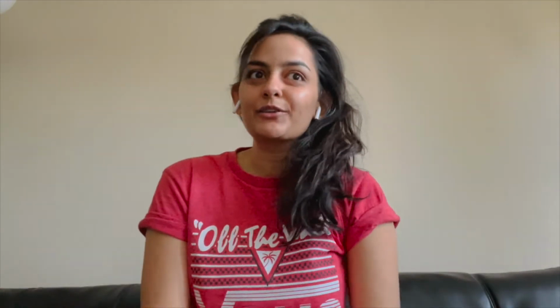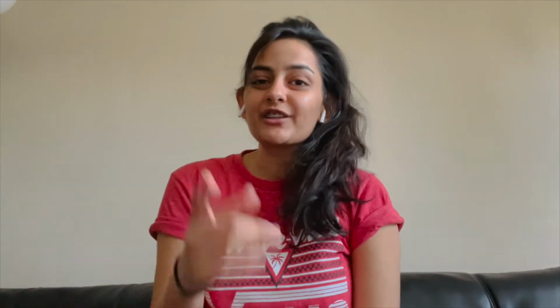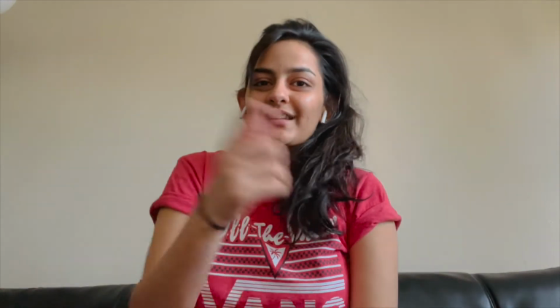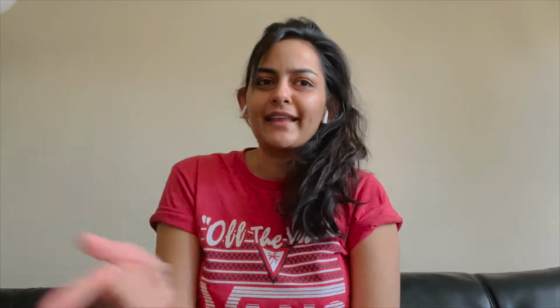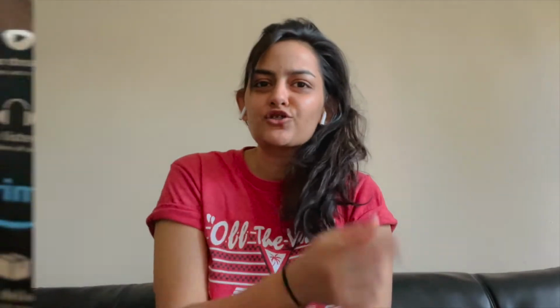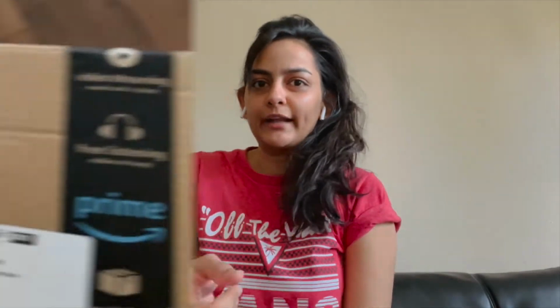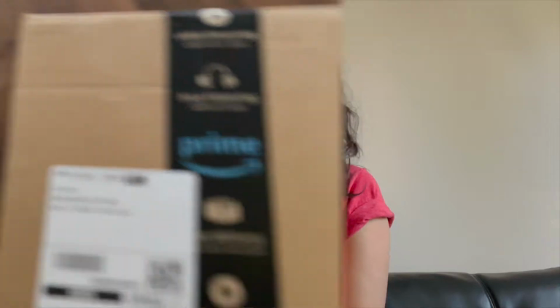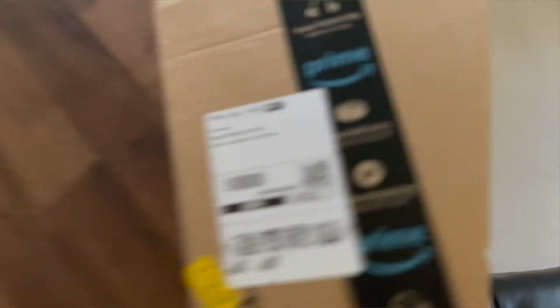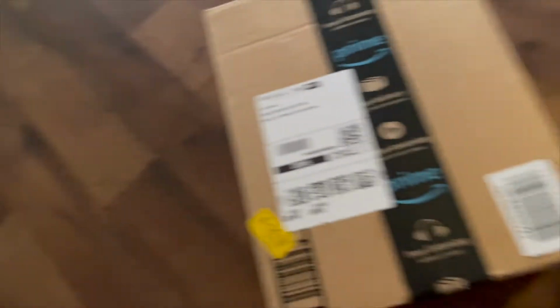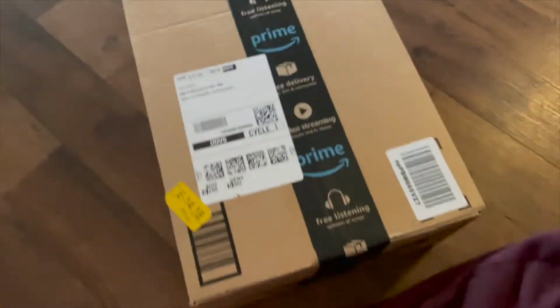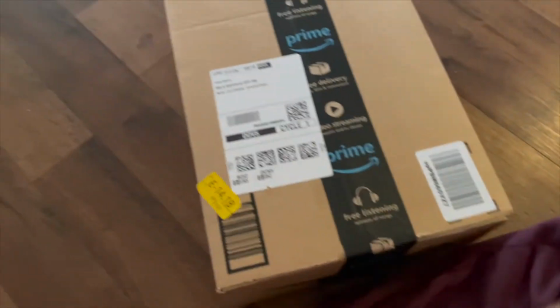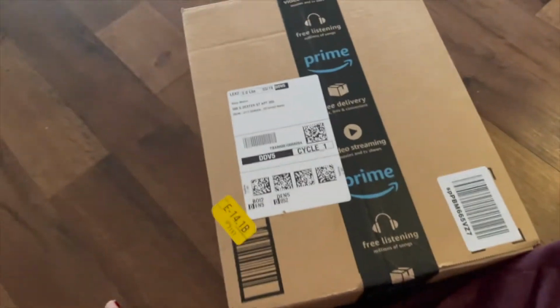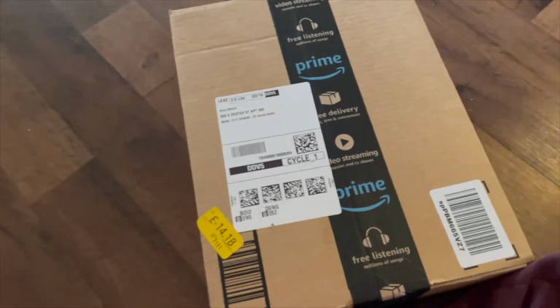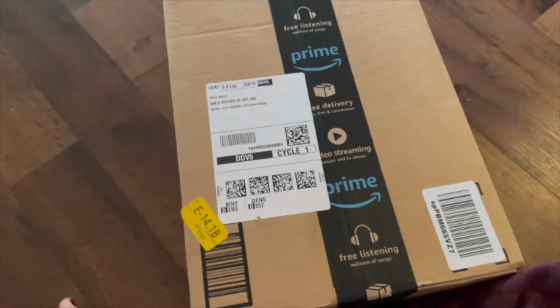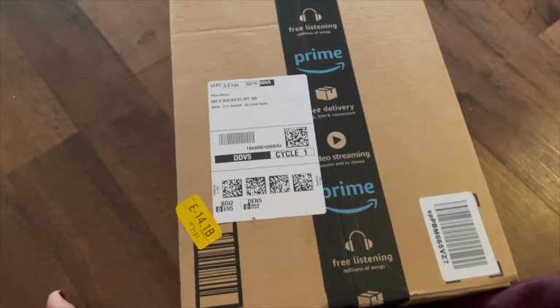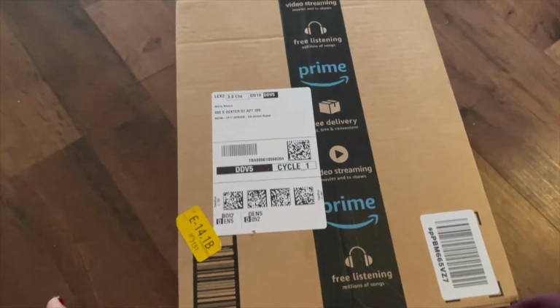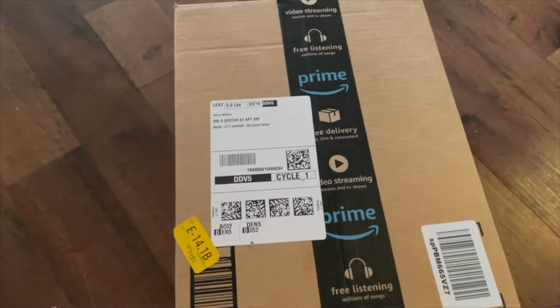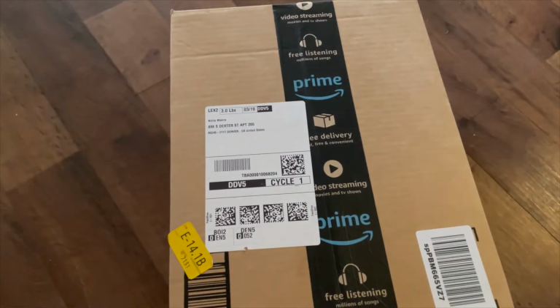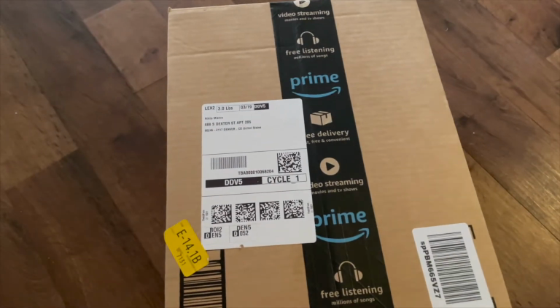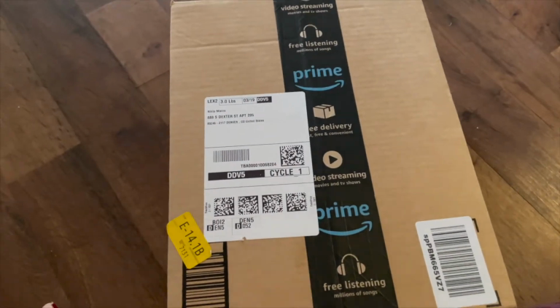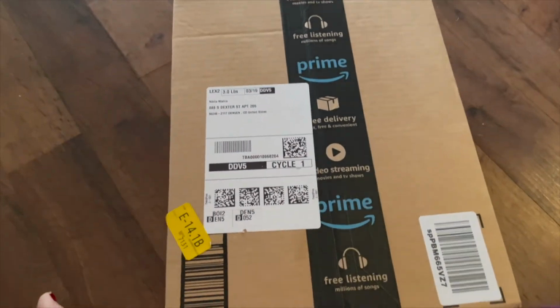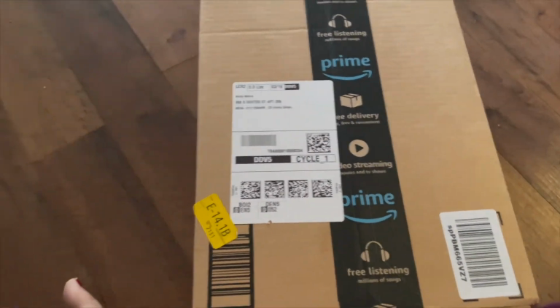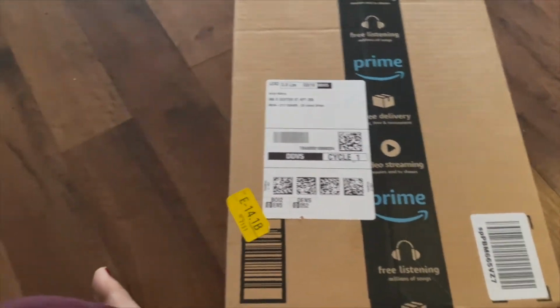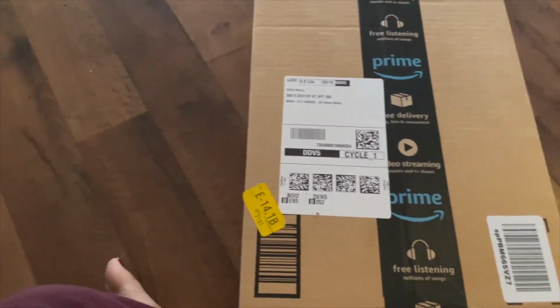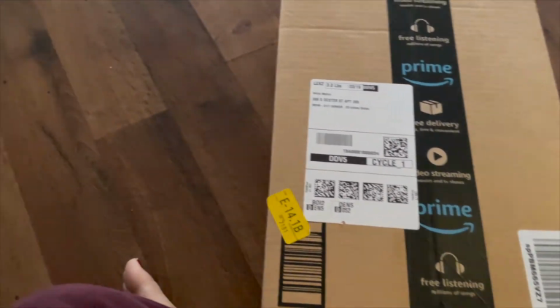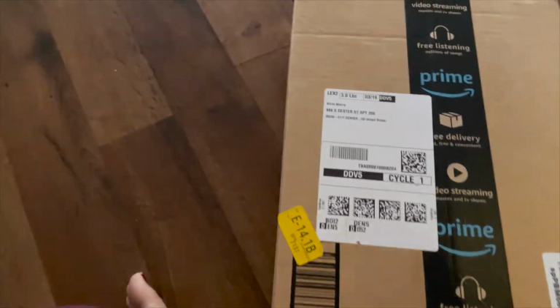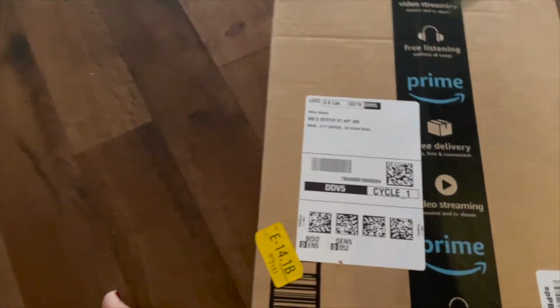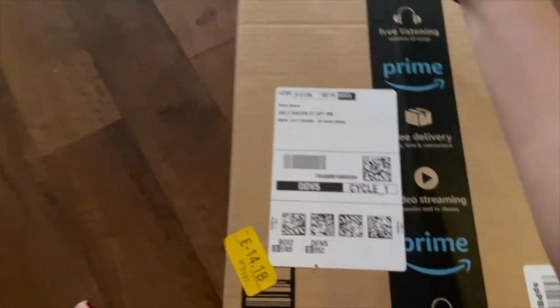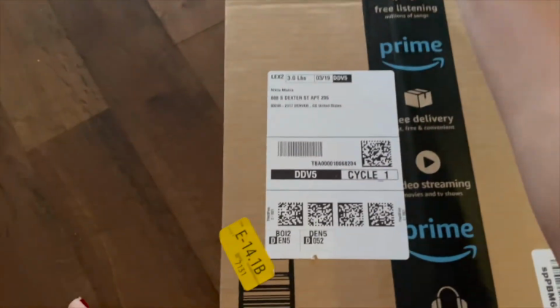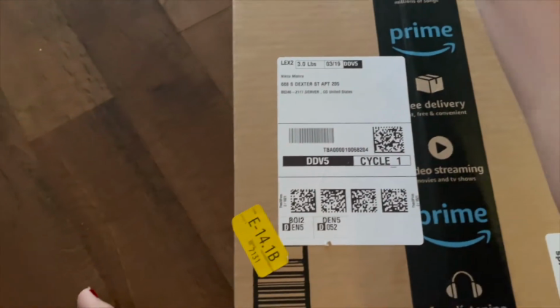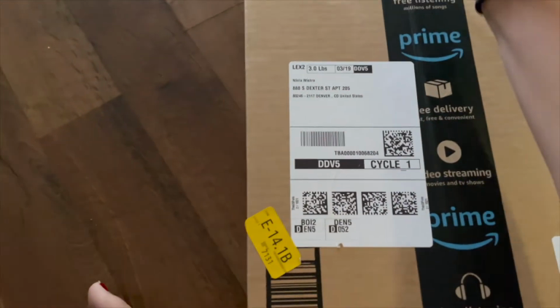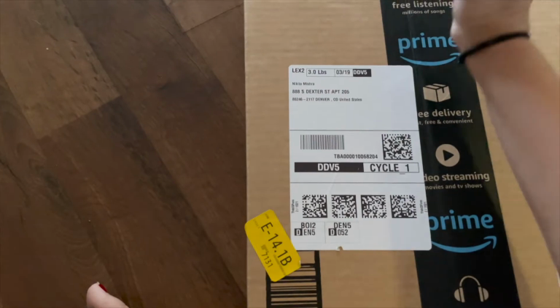You're gonna see it next Monday. So this is the package and let me just open this.